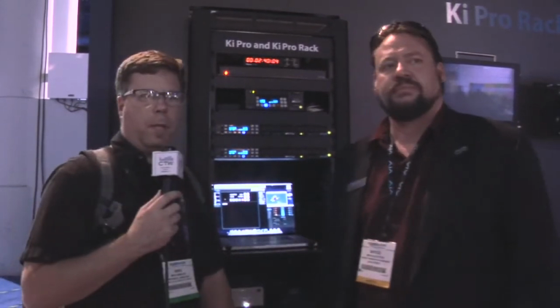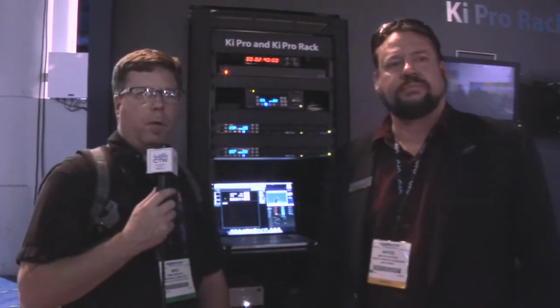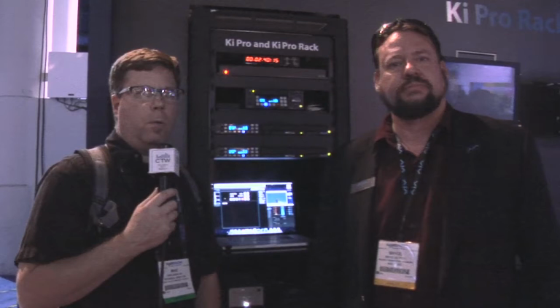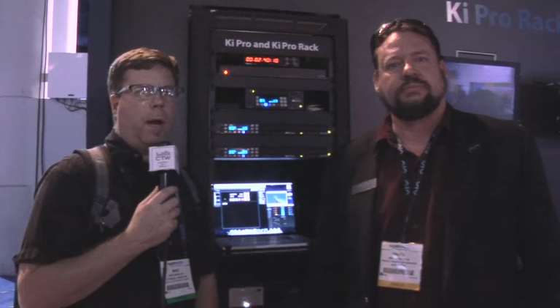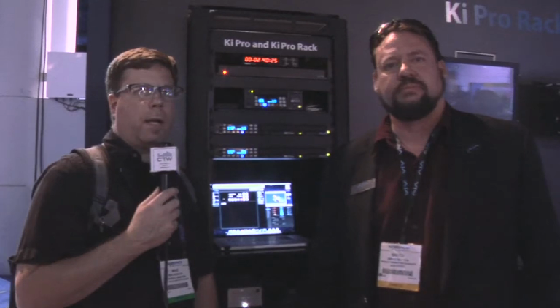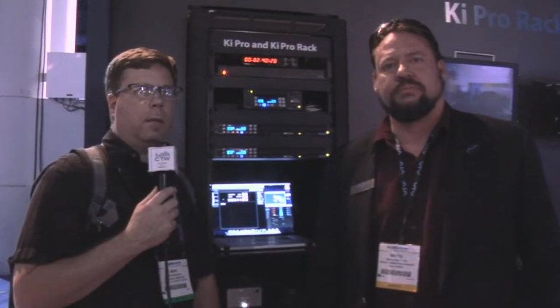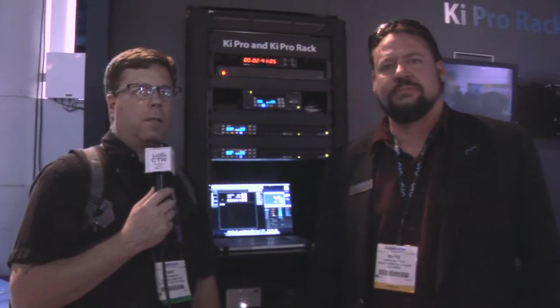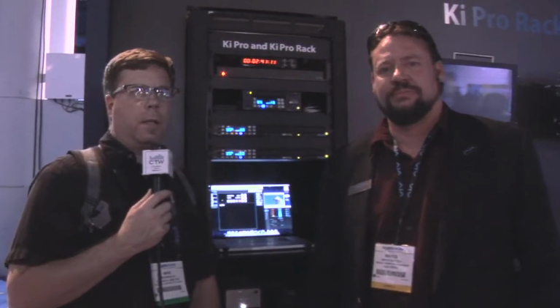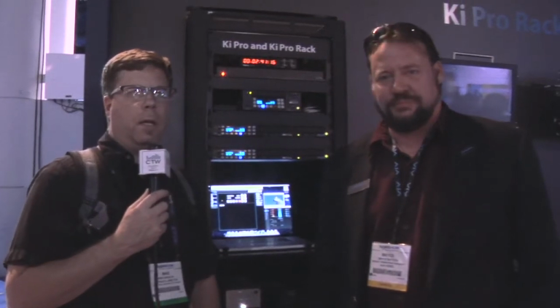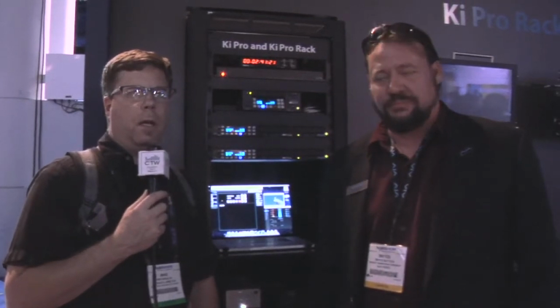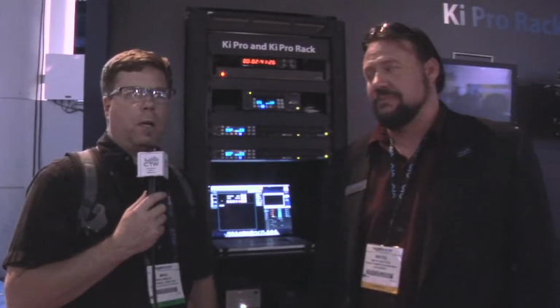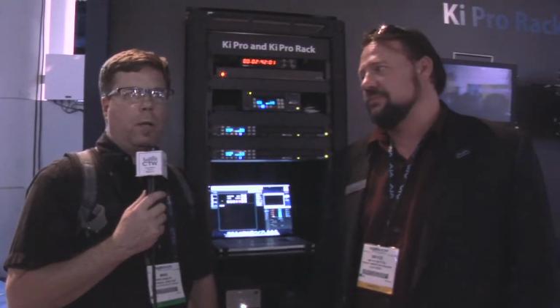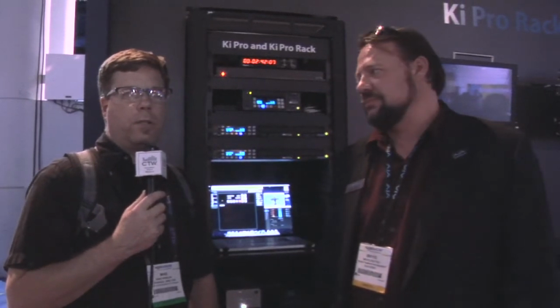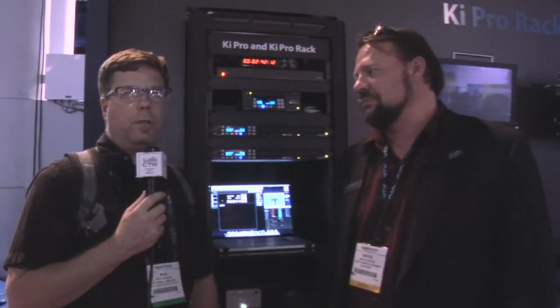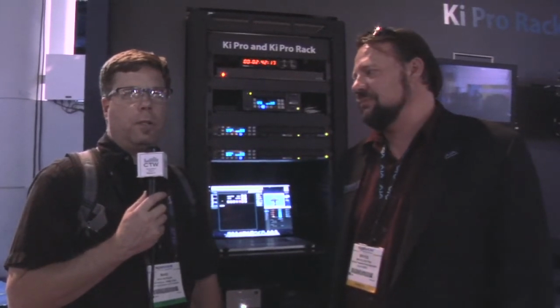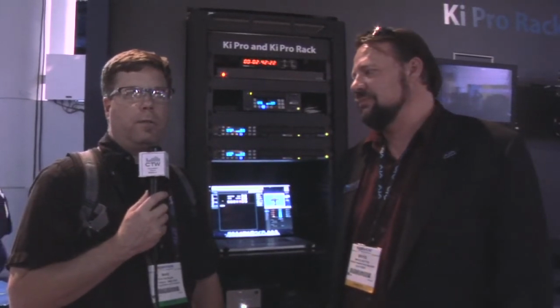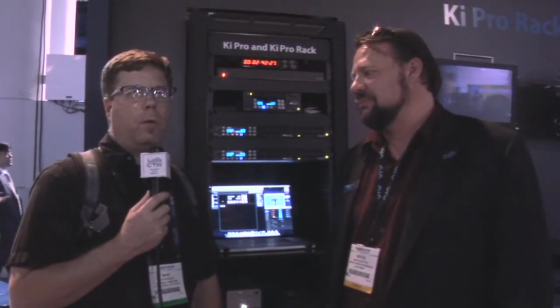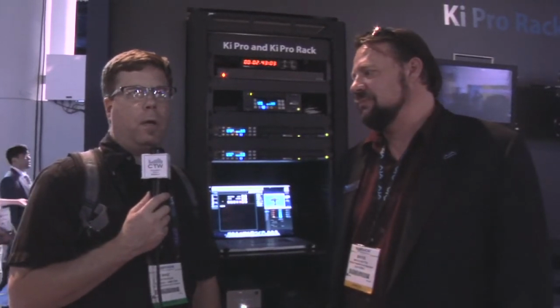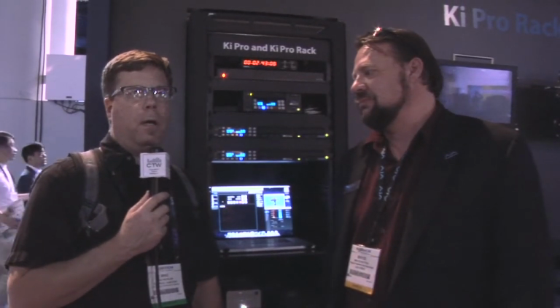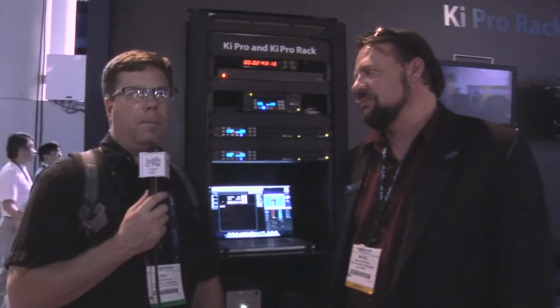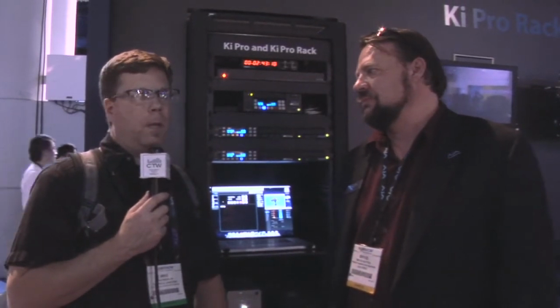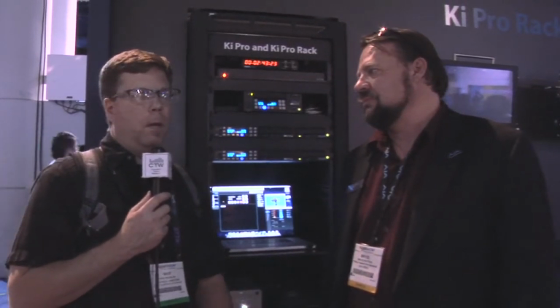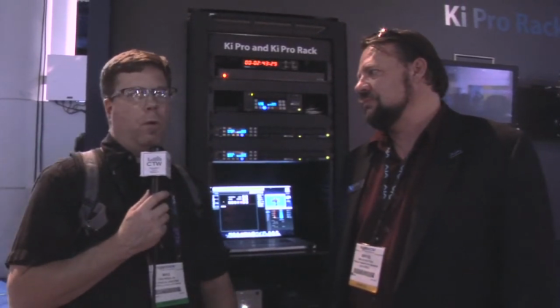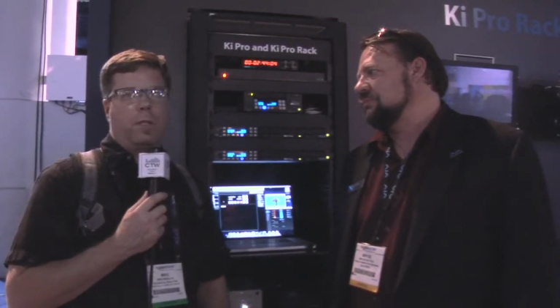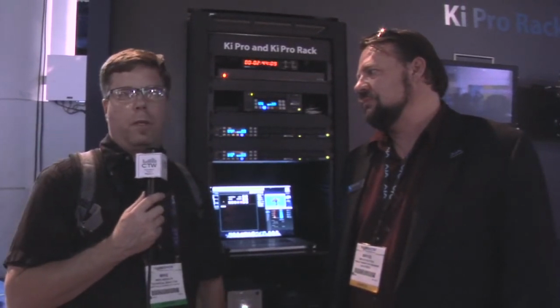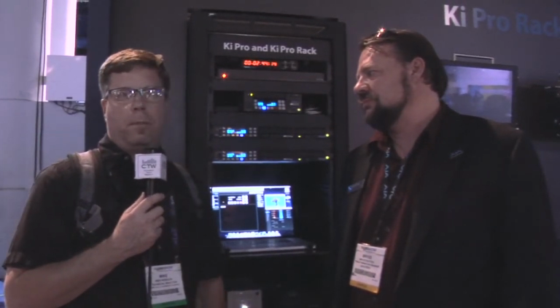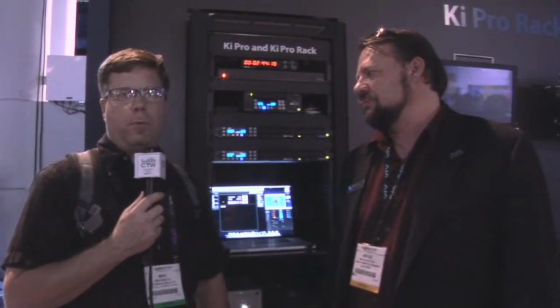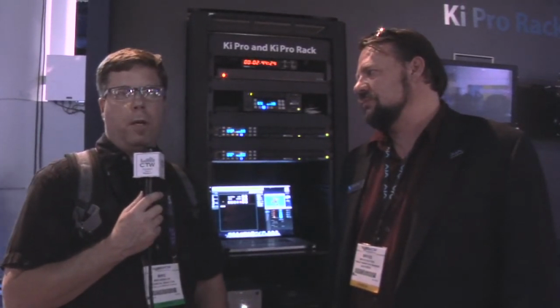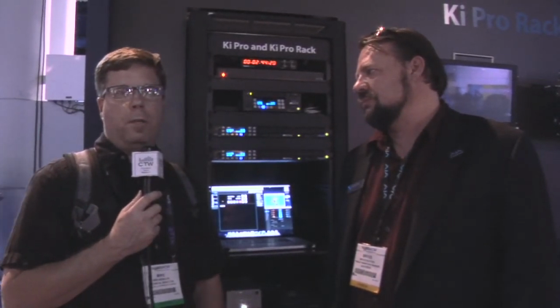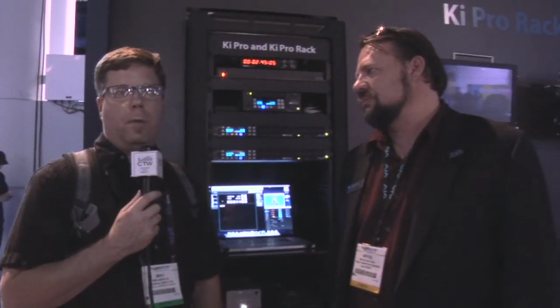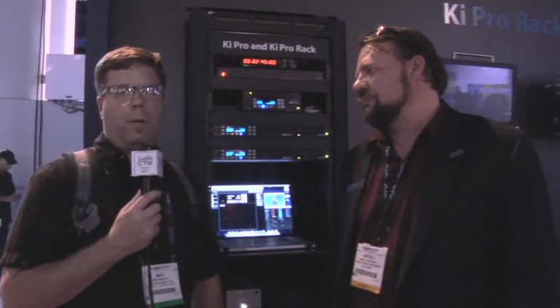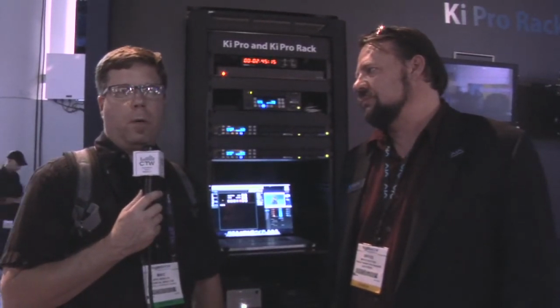The Key Pro Rack looks like a great solution for those looking to do professional recording.